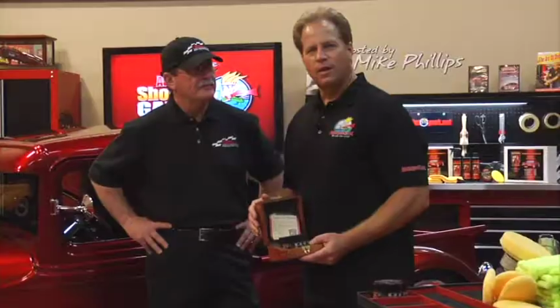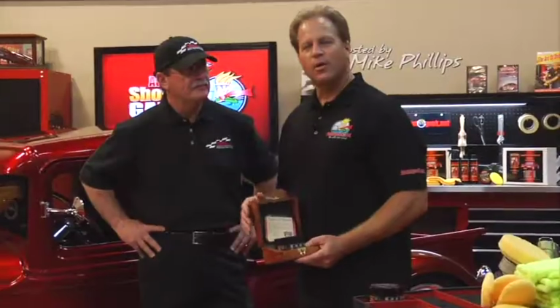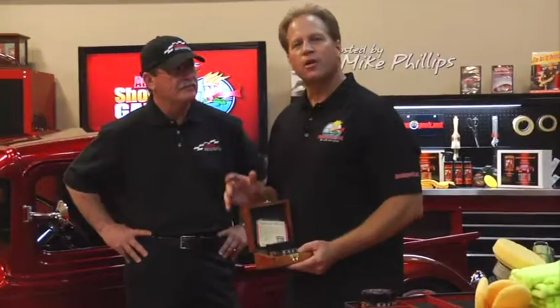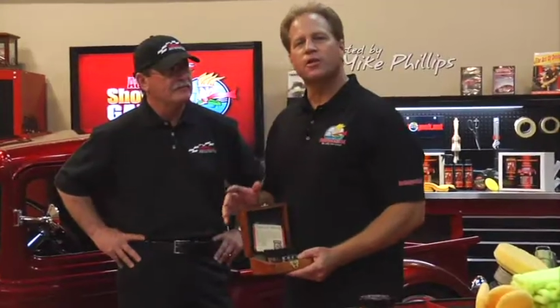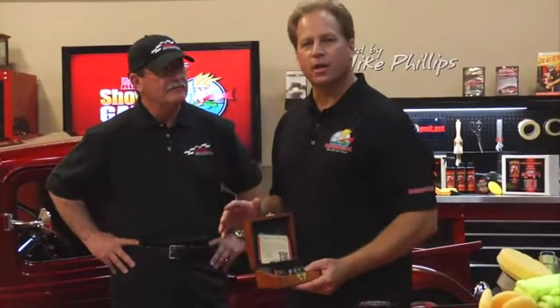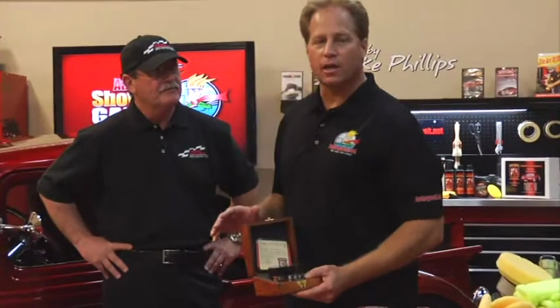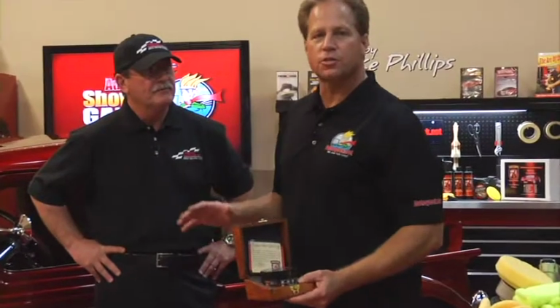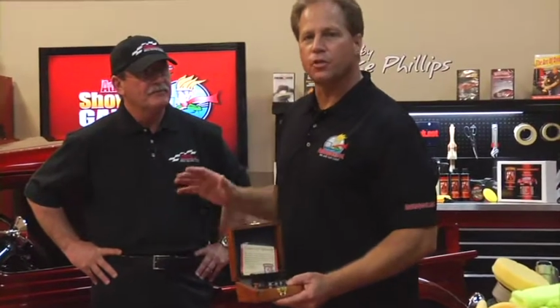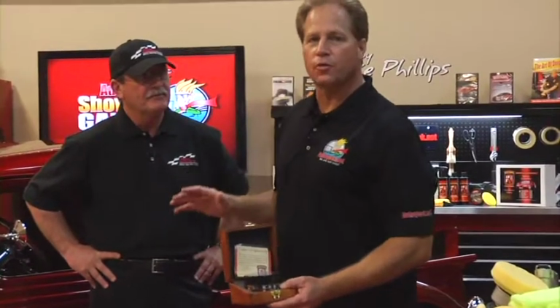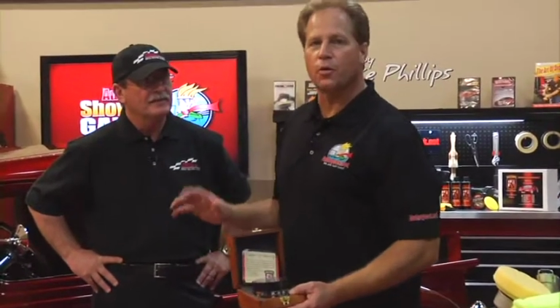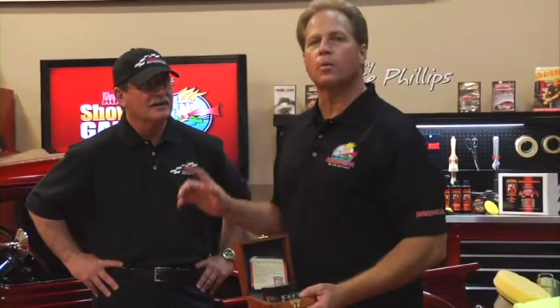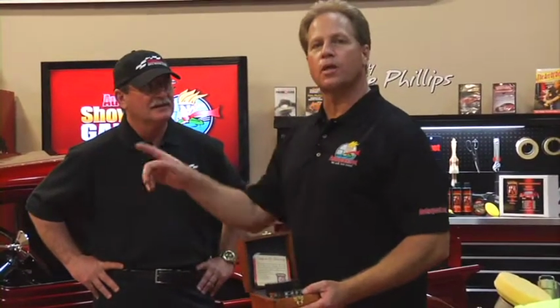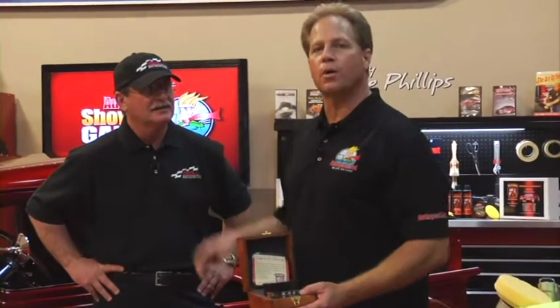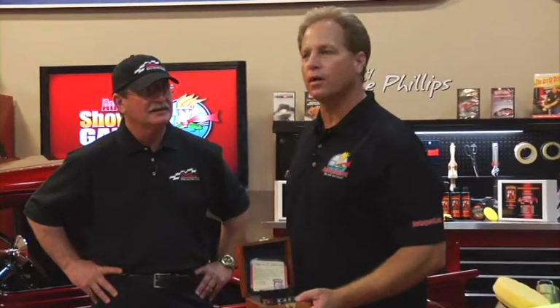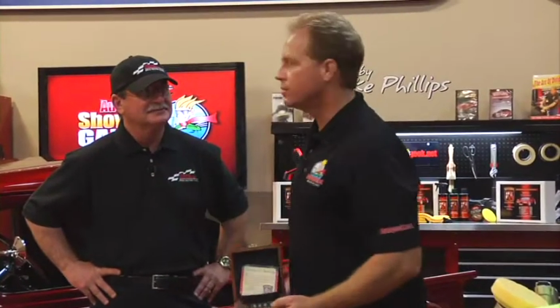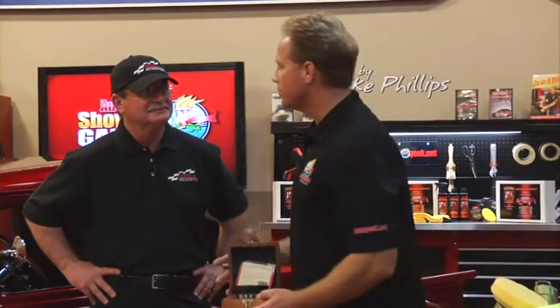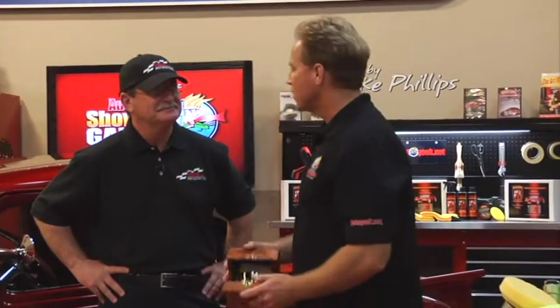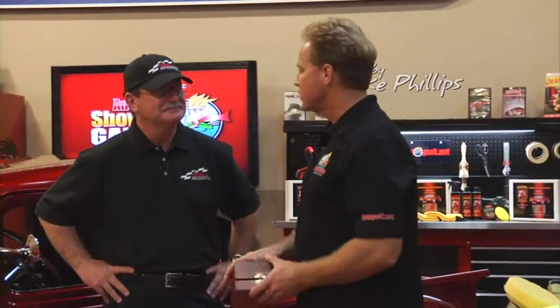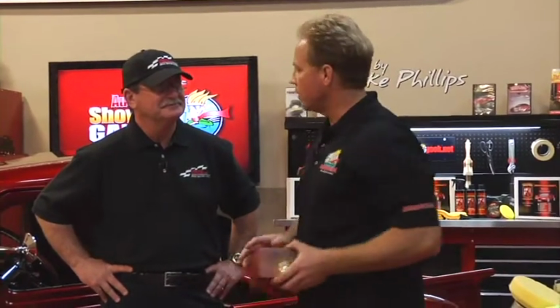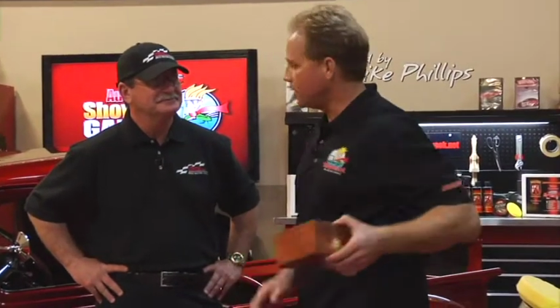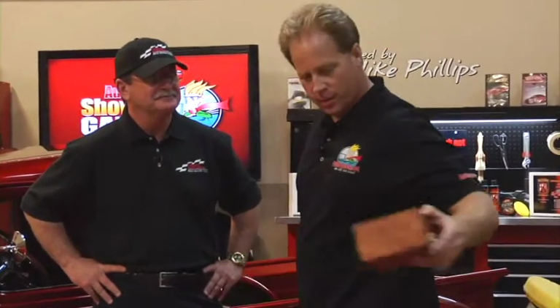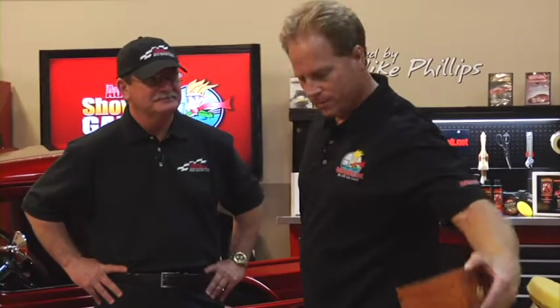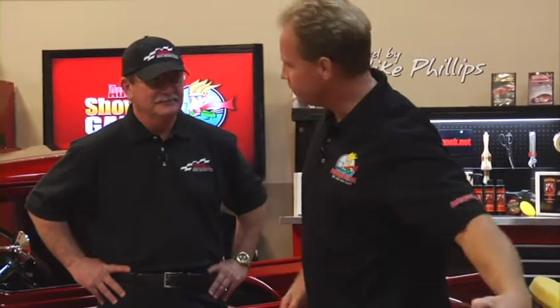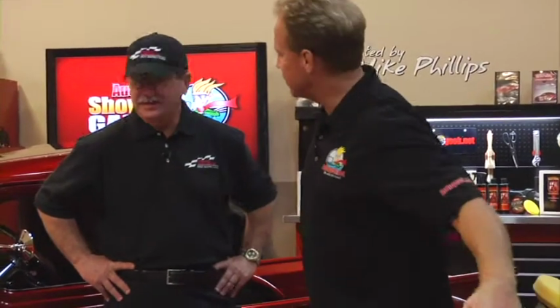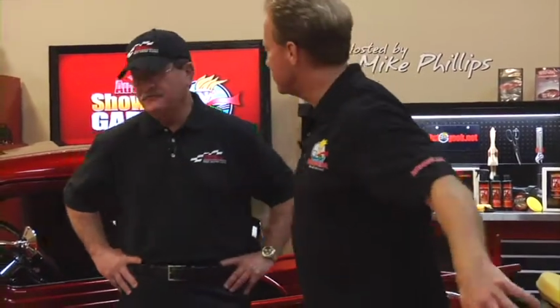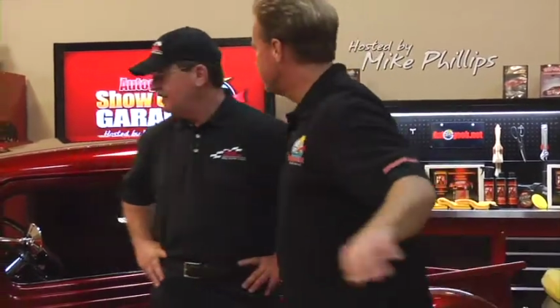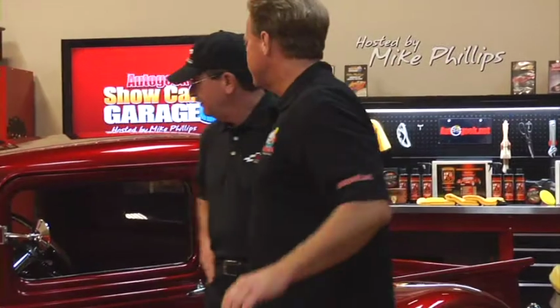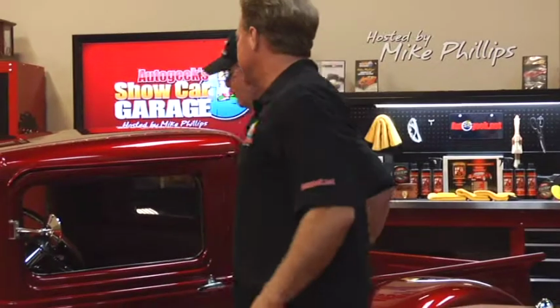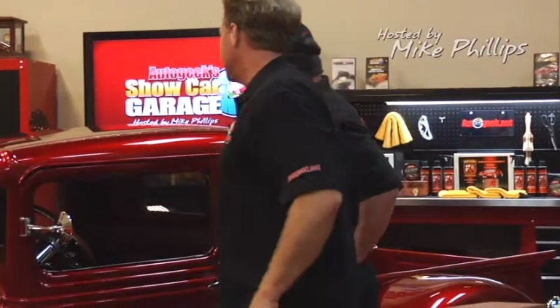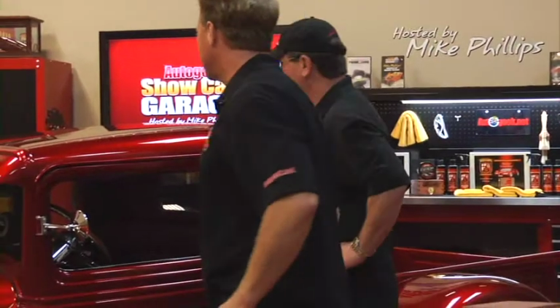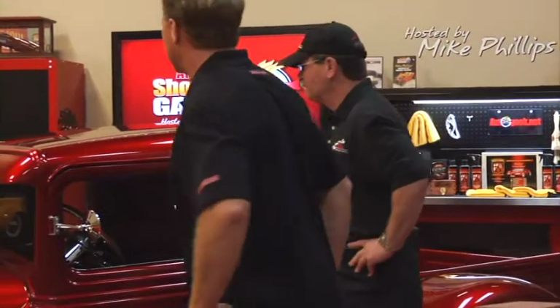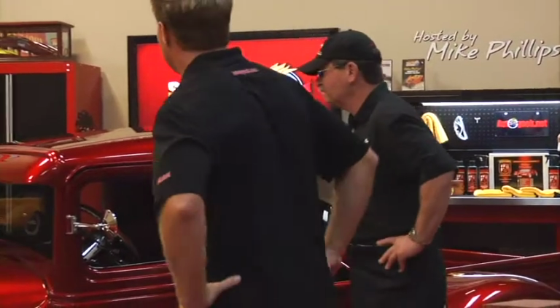We're going to finish checking out this '34 Ford while we take a break. What do you think, man? That is very, very cool. Looks really good.